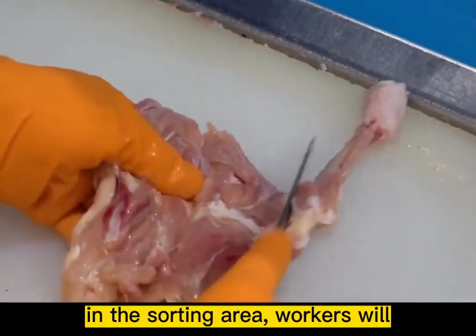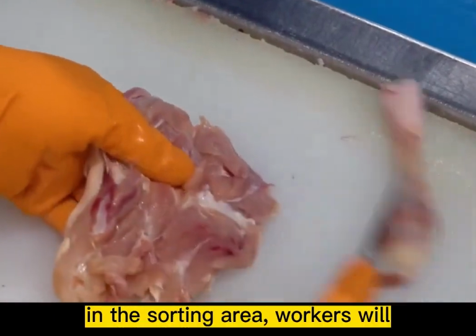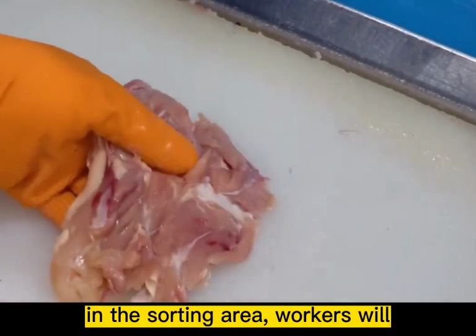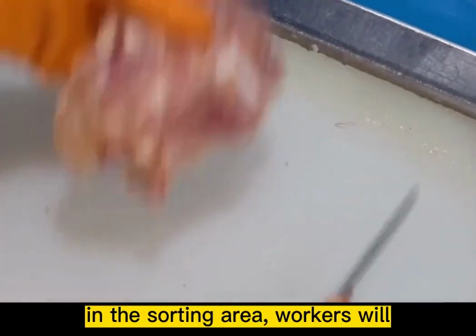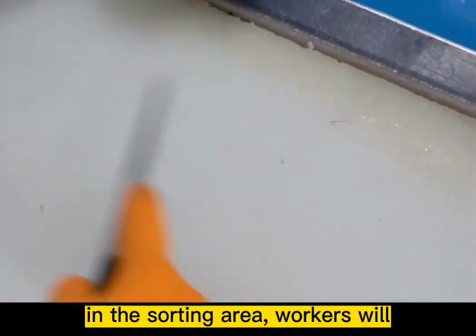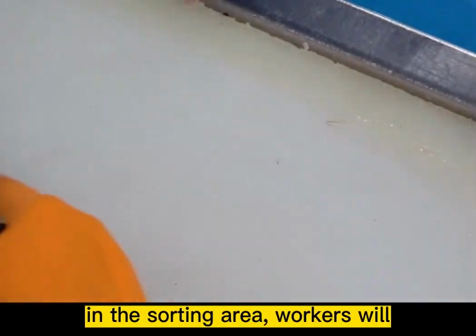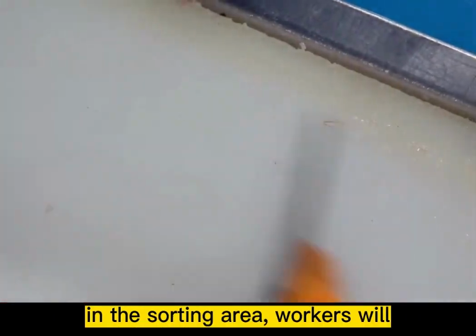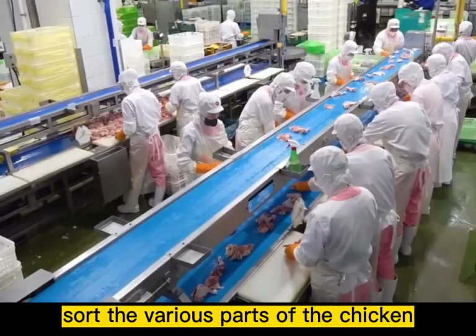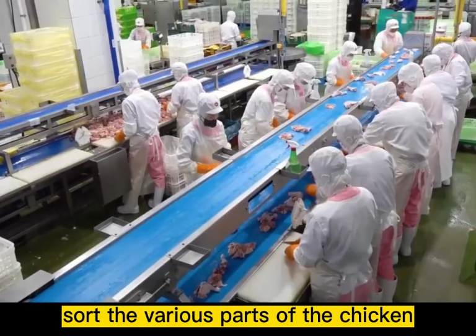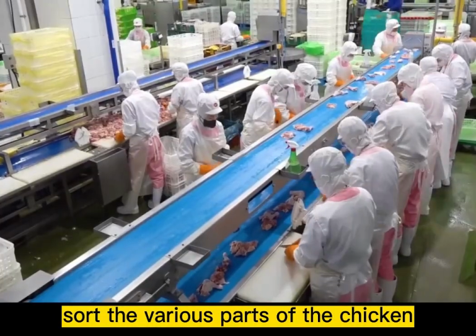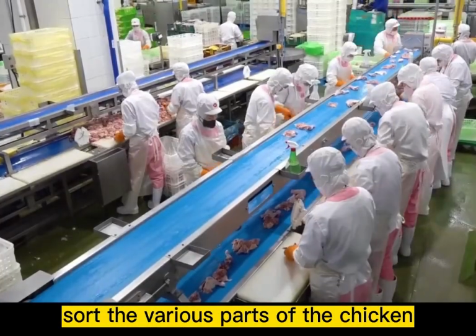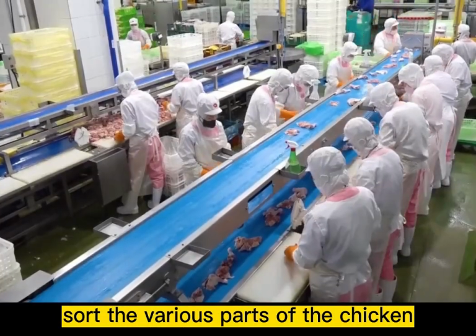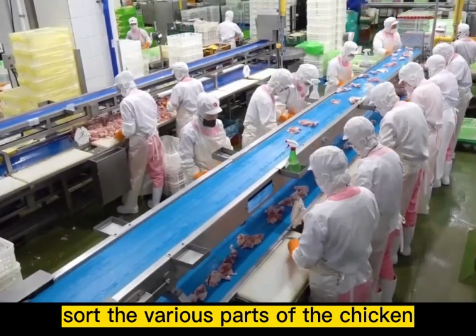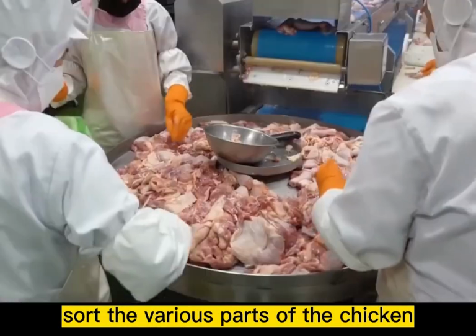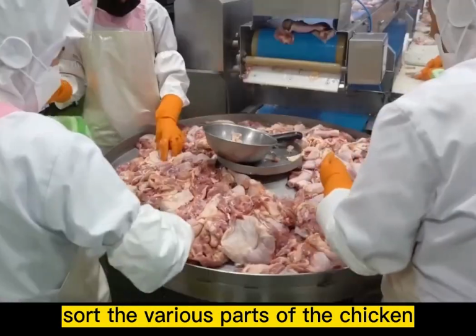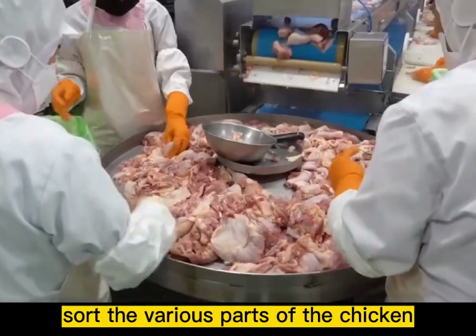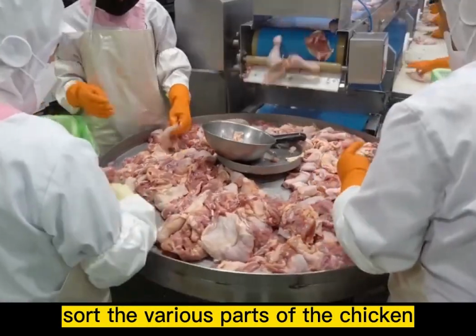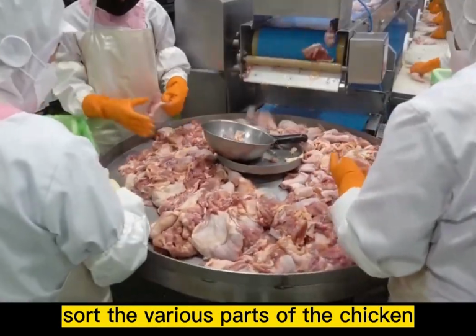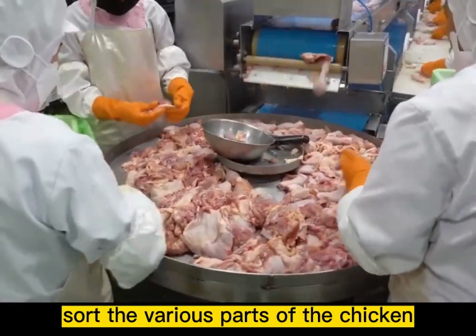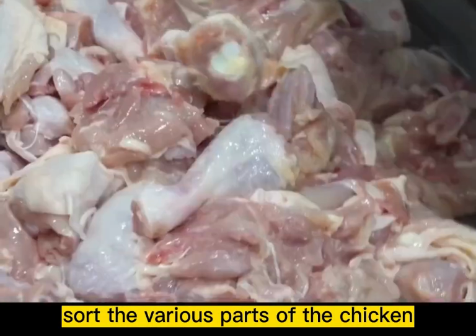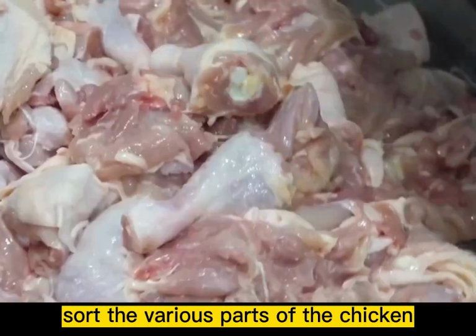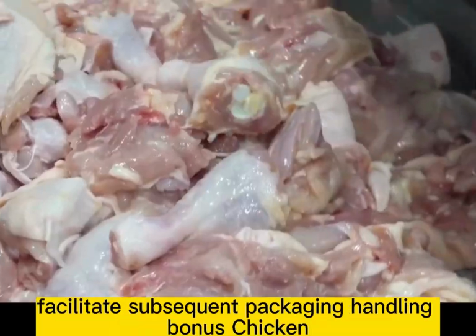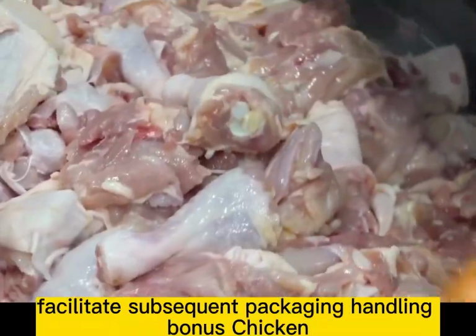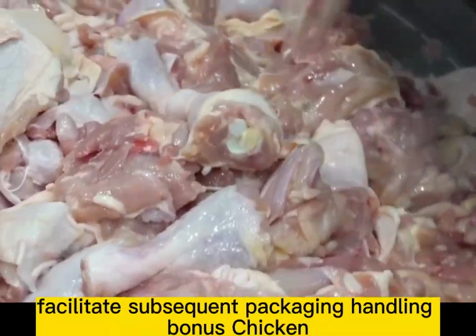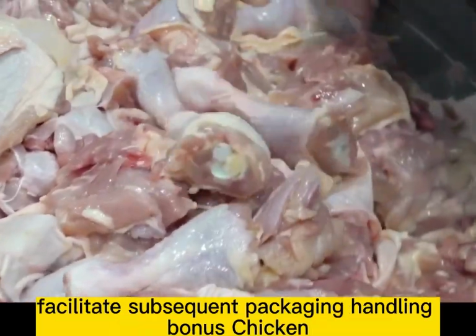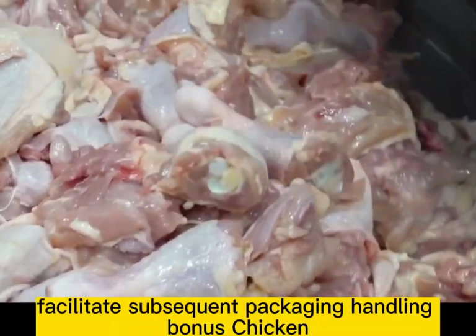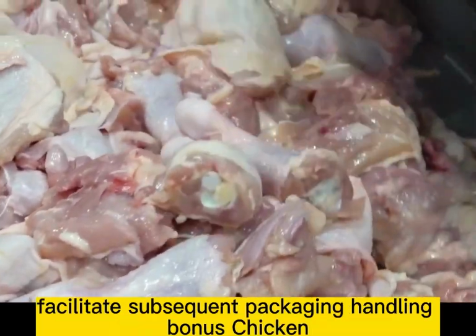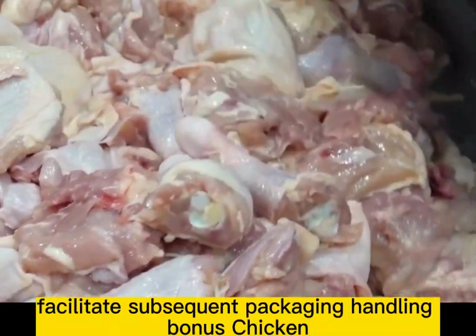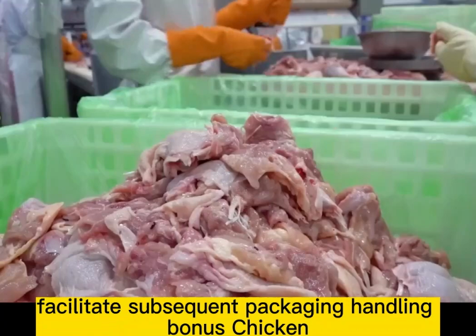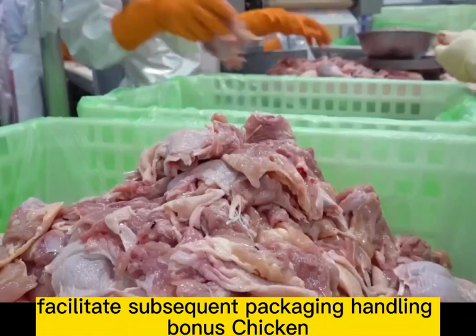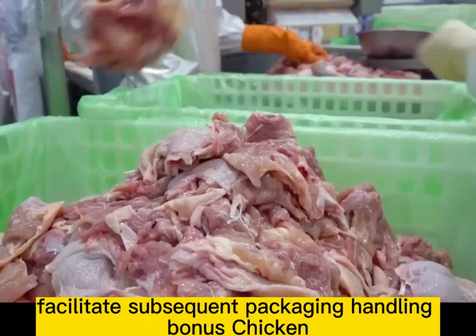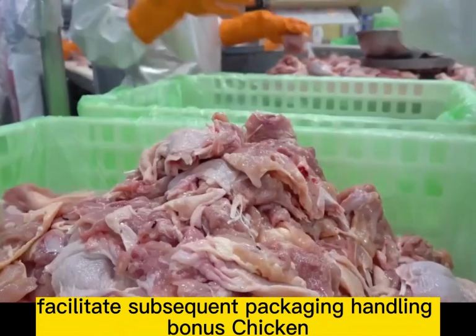In the sorting area, workers sort the various parts of the chicken to facilitate subsequent packaging and handling.